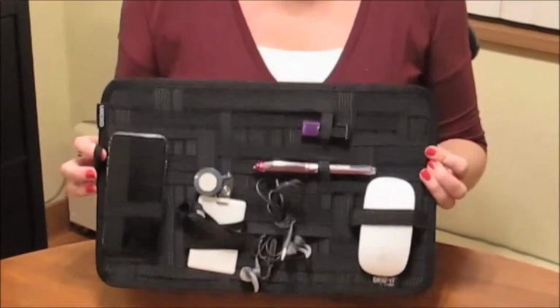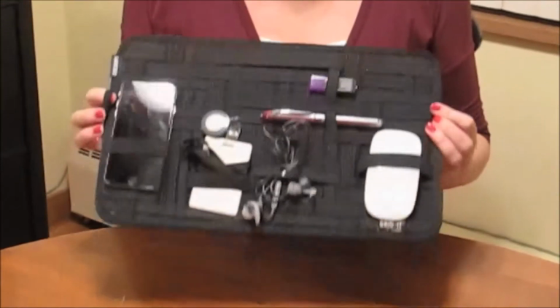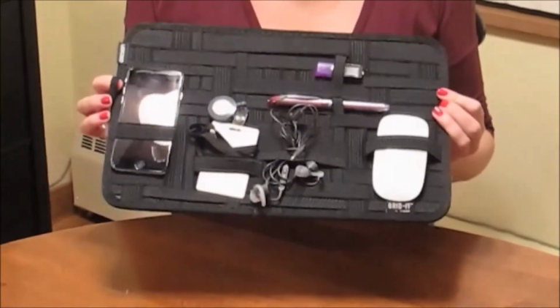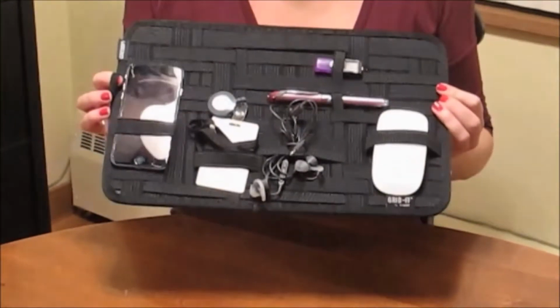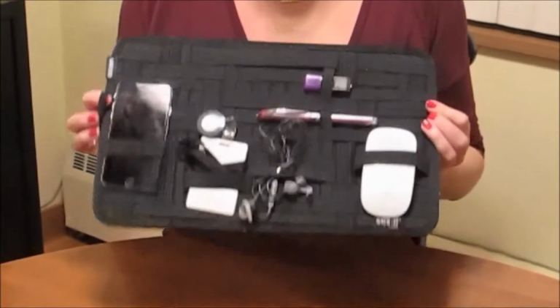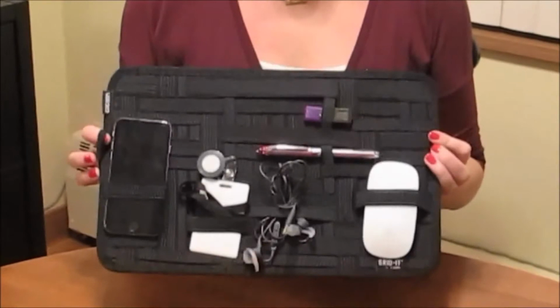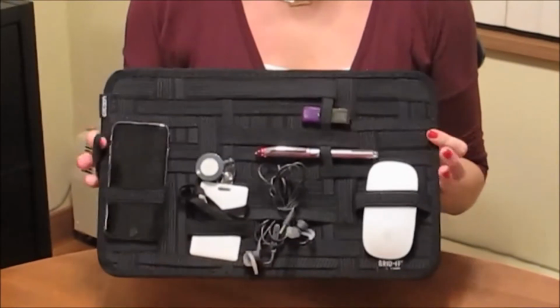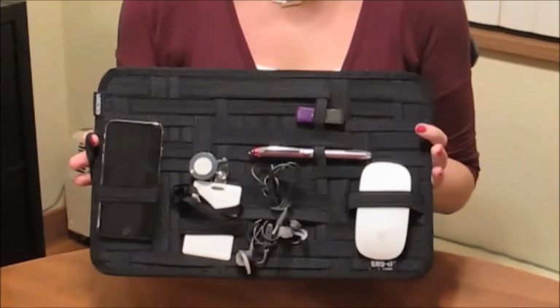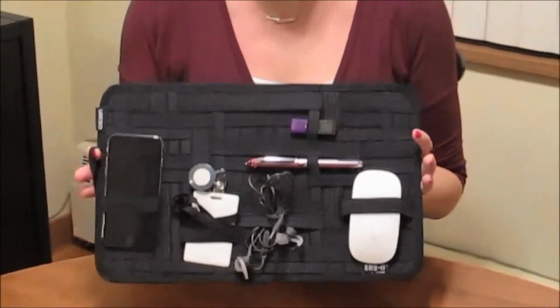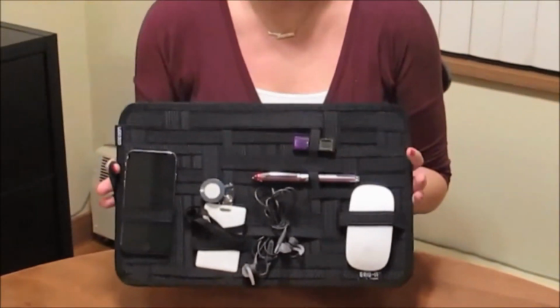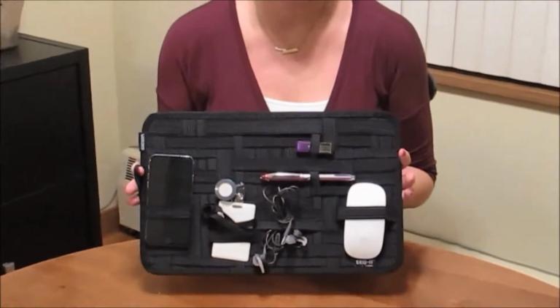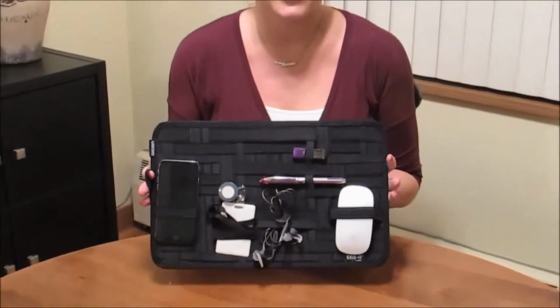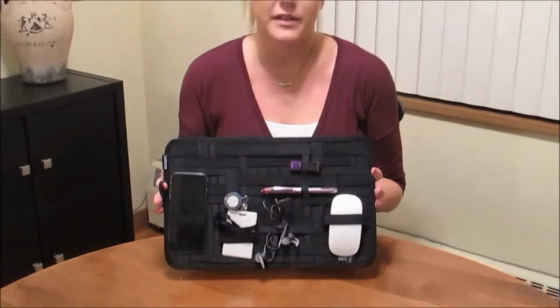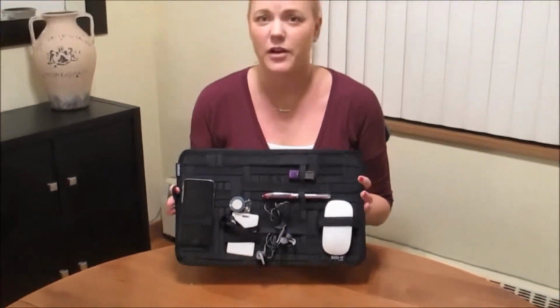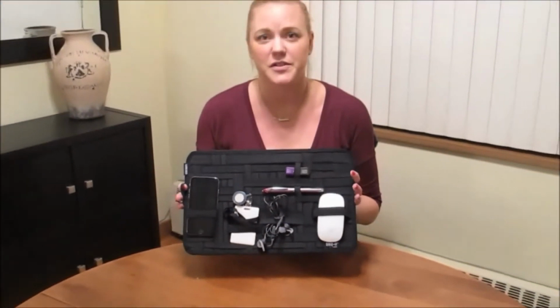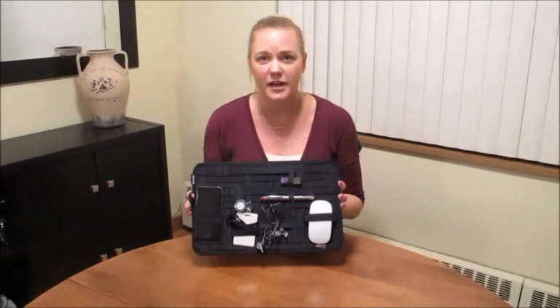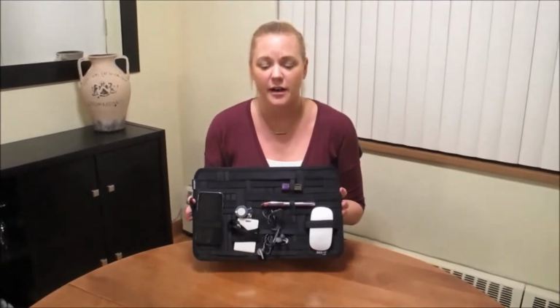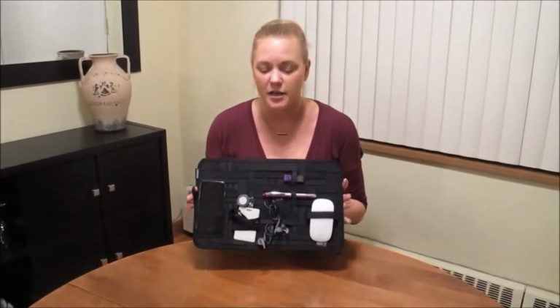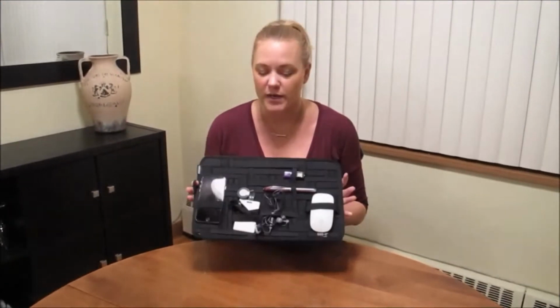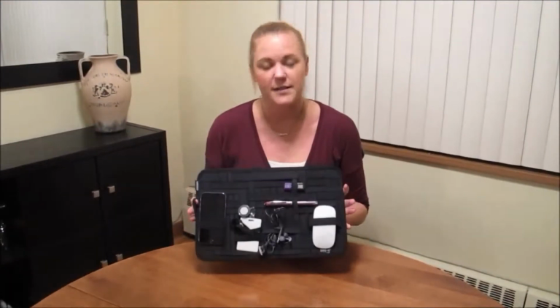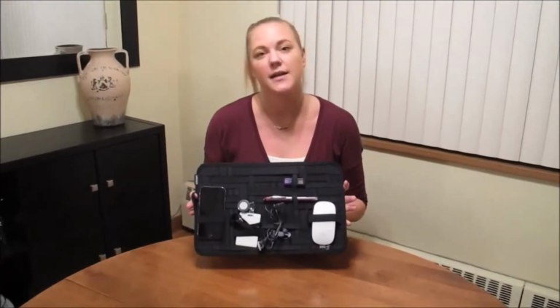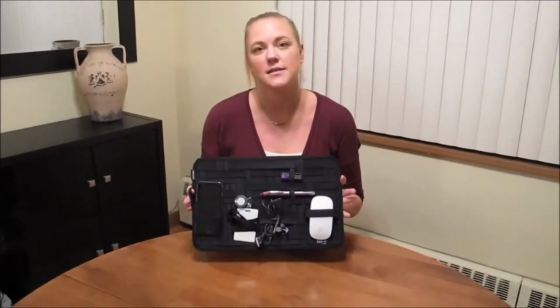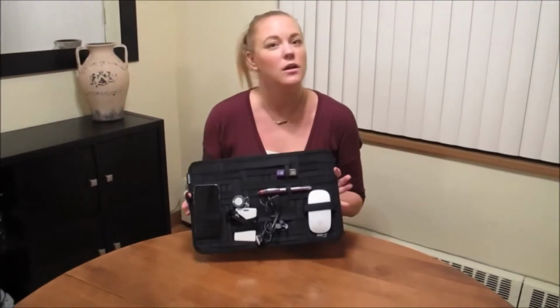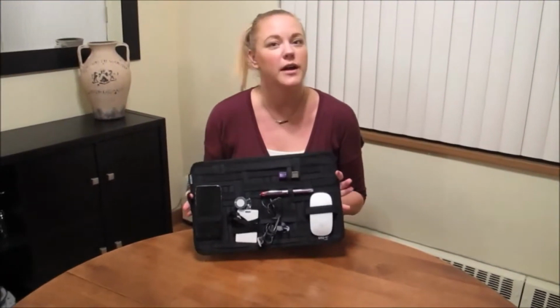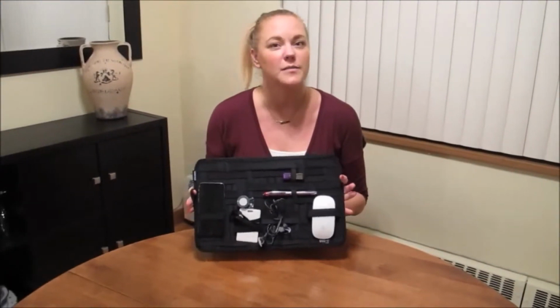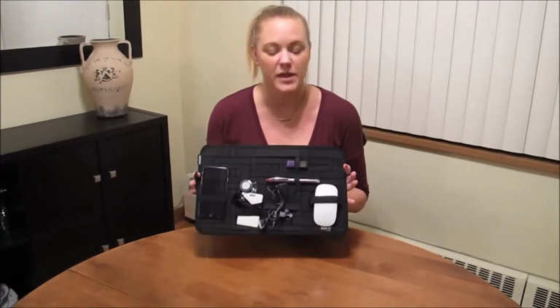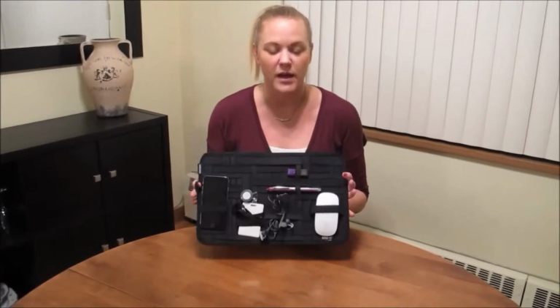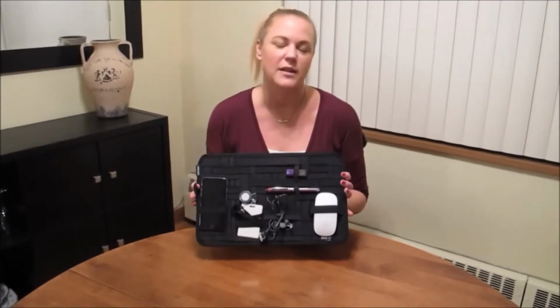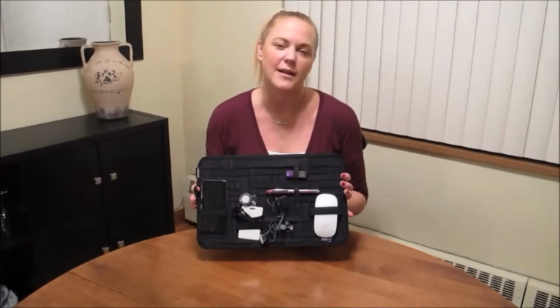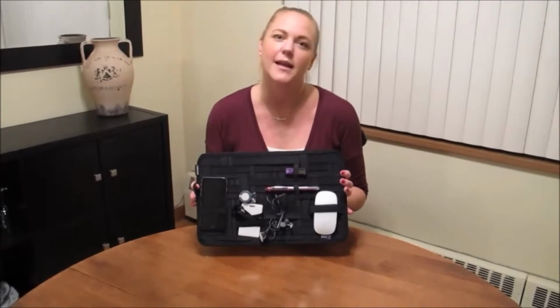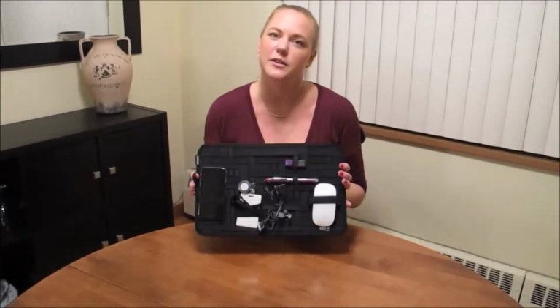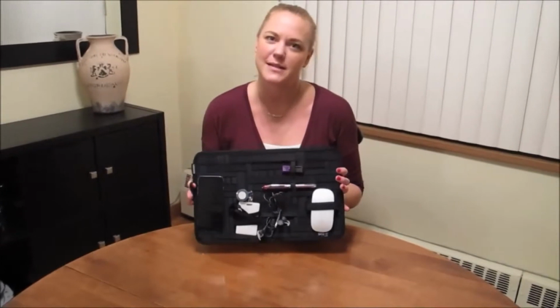The best part is it's also nice and secure. So this is fantastic if you're traveling. When you're traveling, you've got this in your carry-on and you want easy access to all of your items without everything getting tangled and messy.